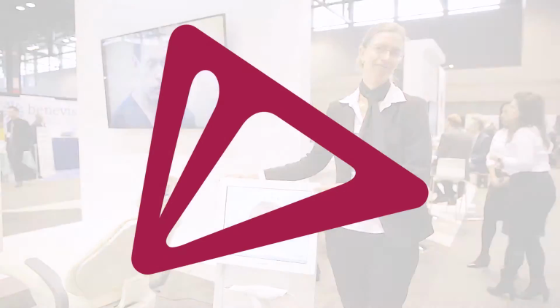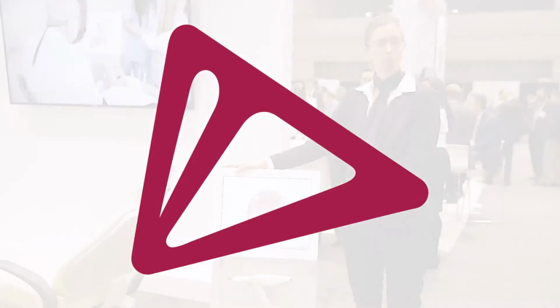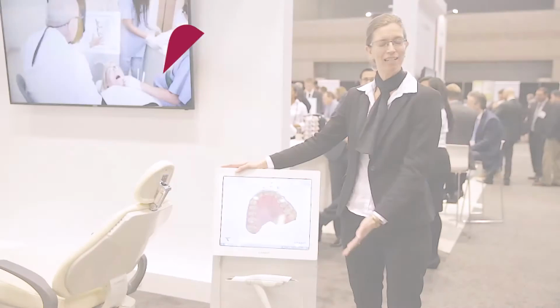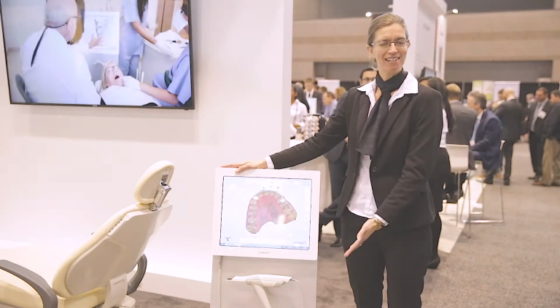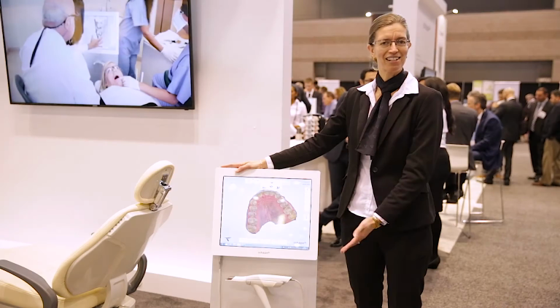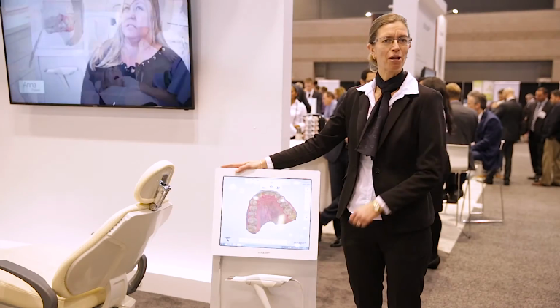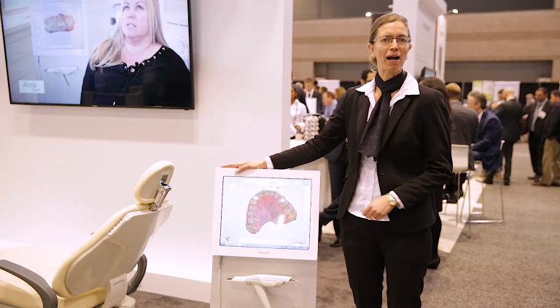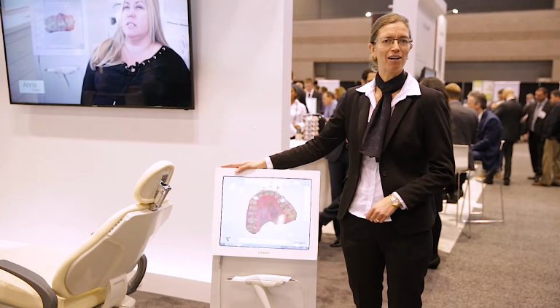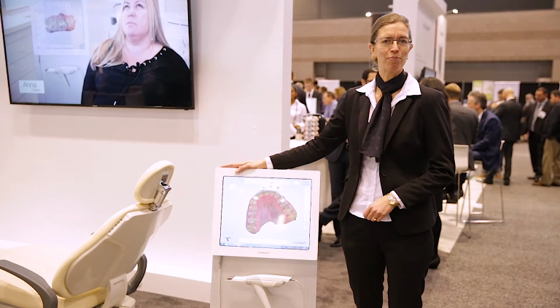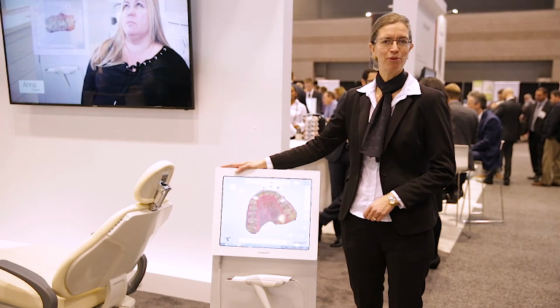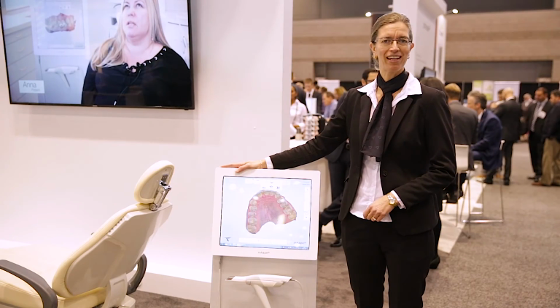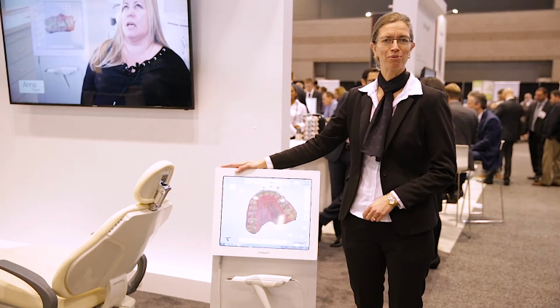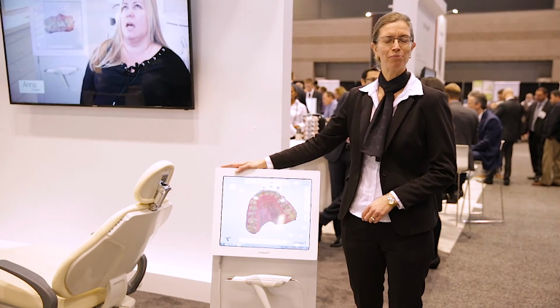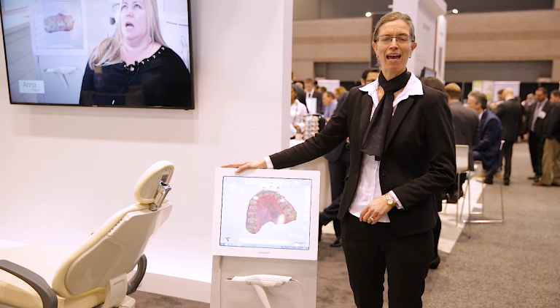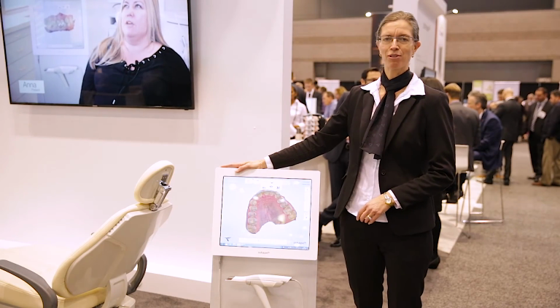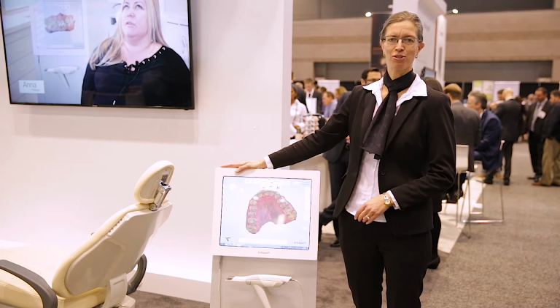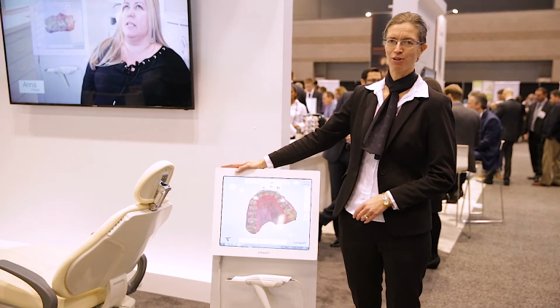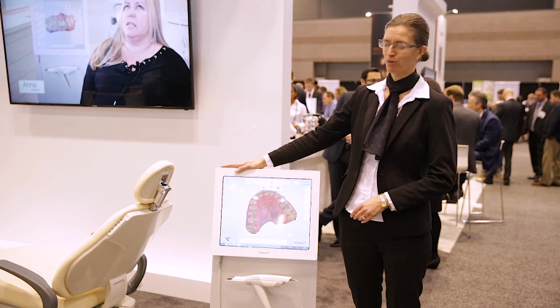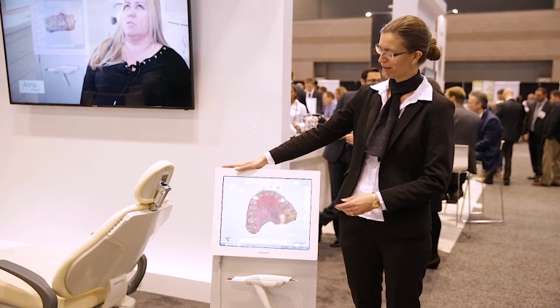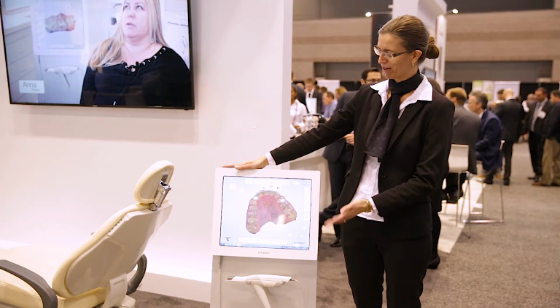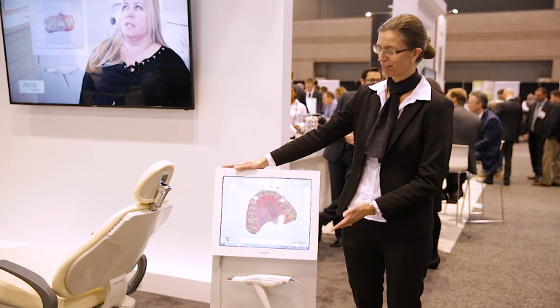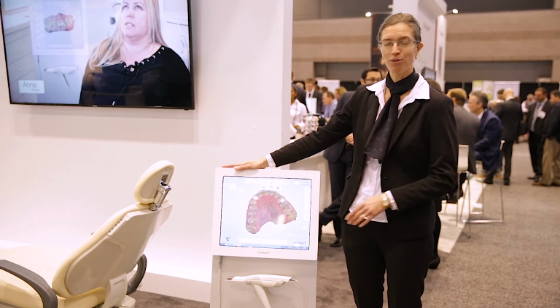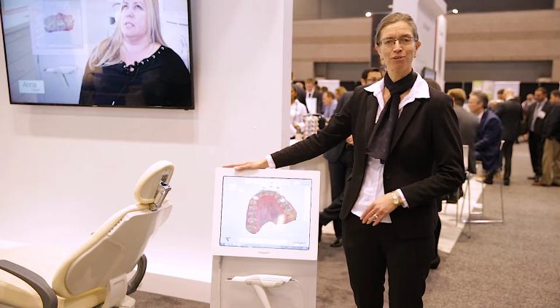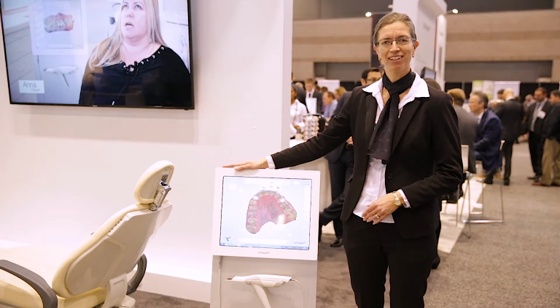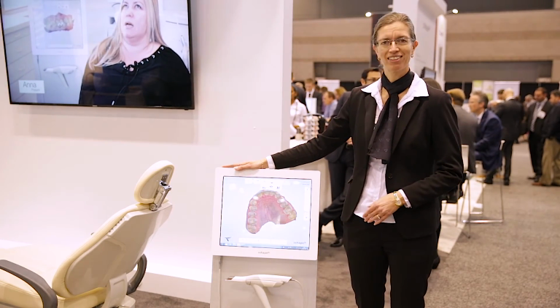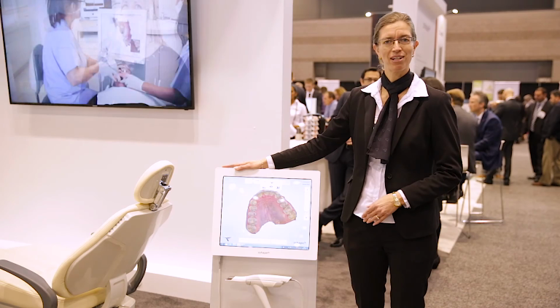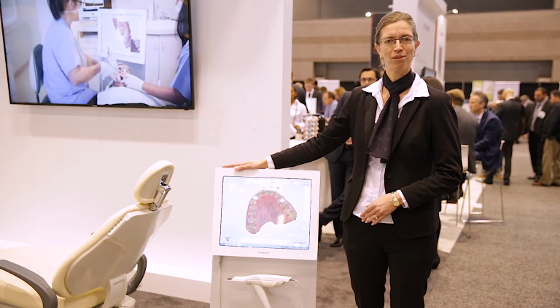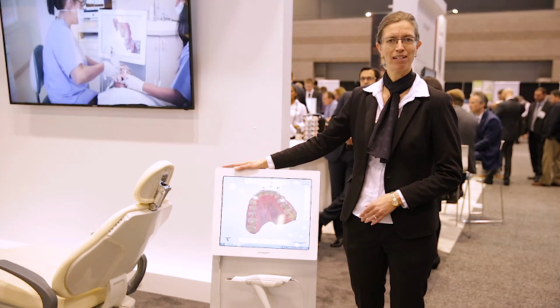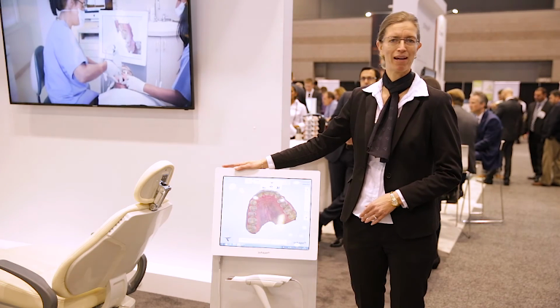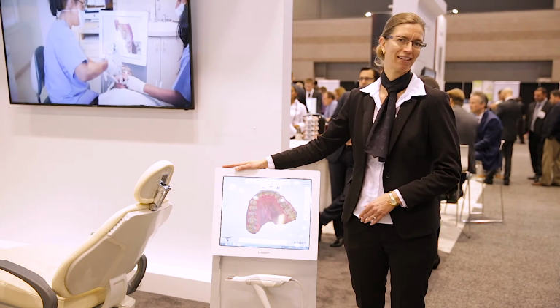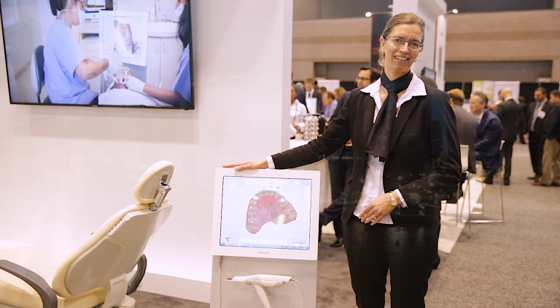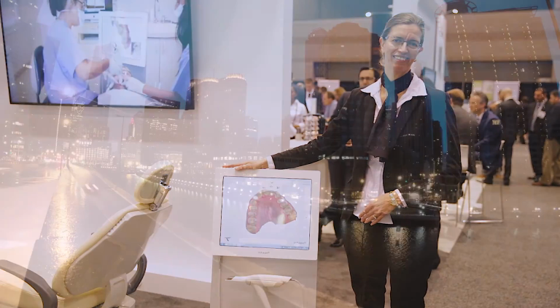Please stop by our booth and we'll be happy to show you the new Trios 3 battery cart. Thank you.